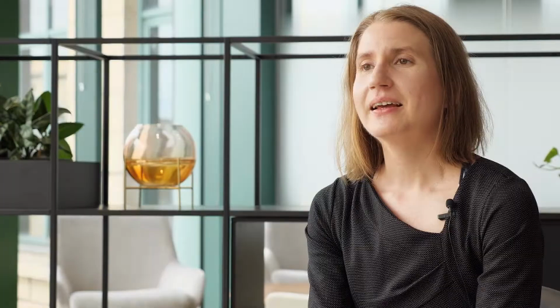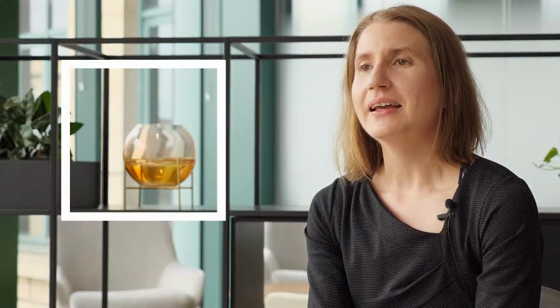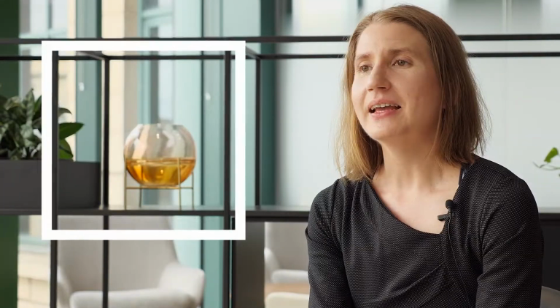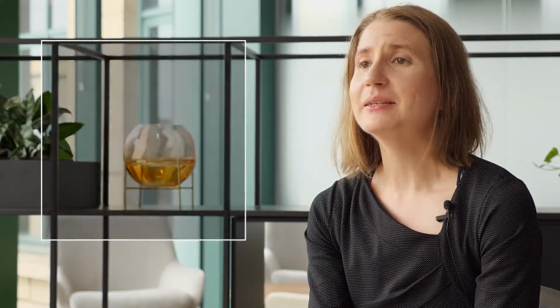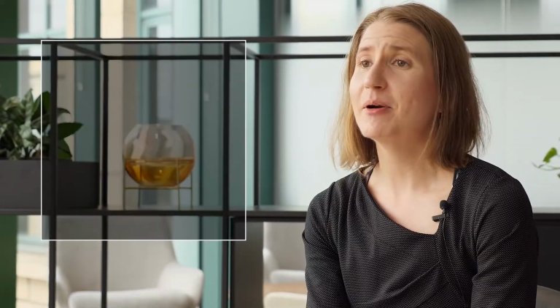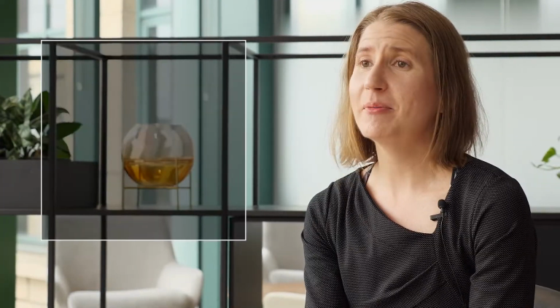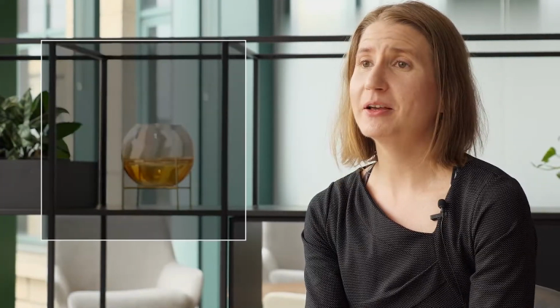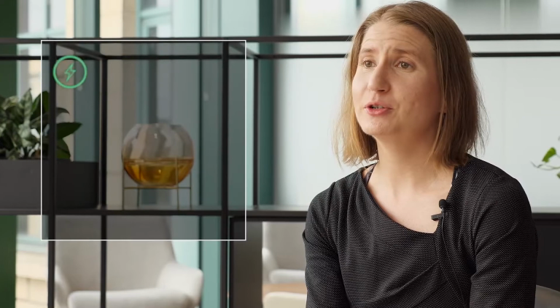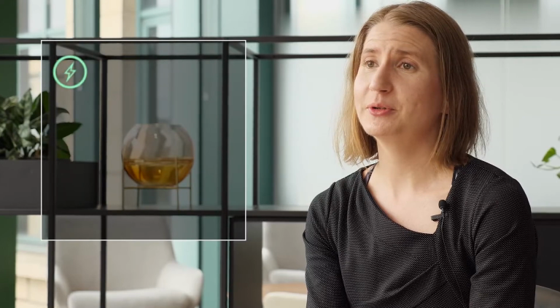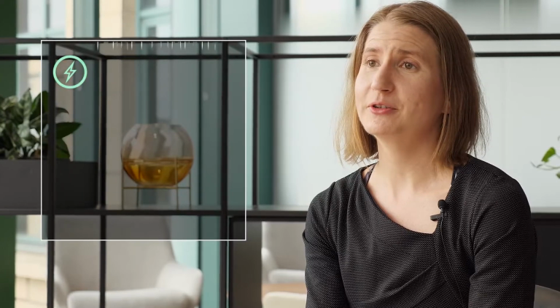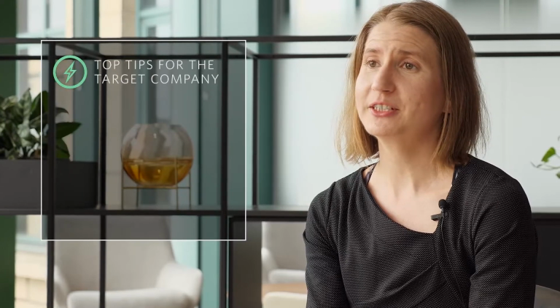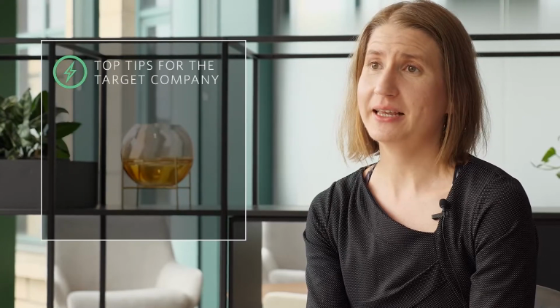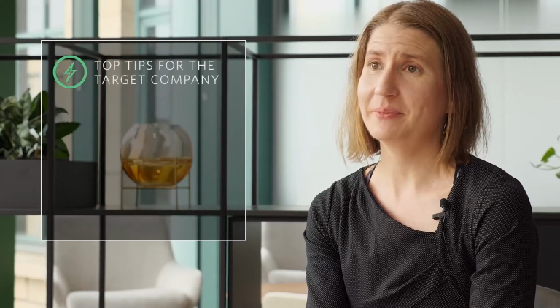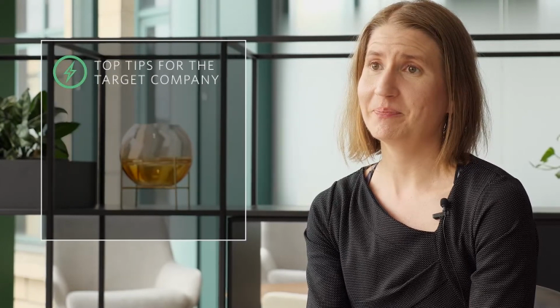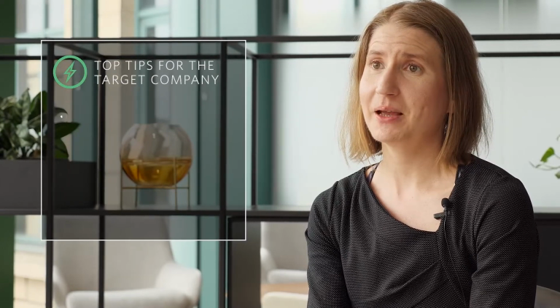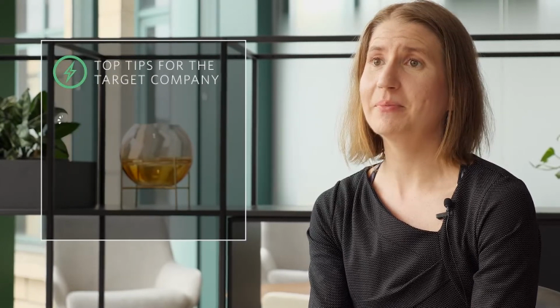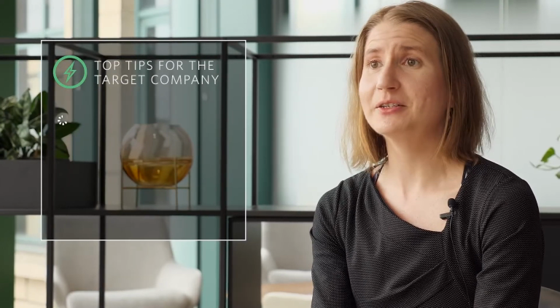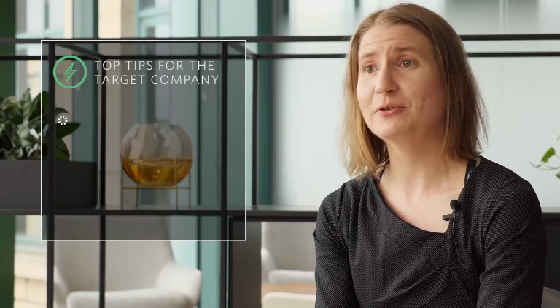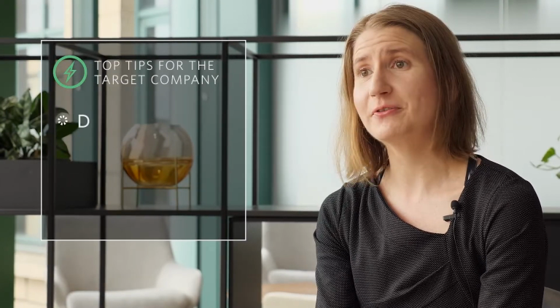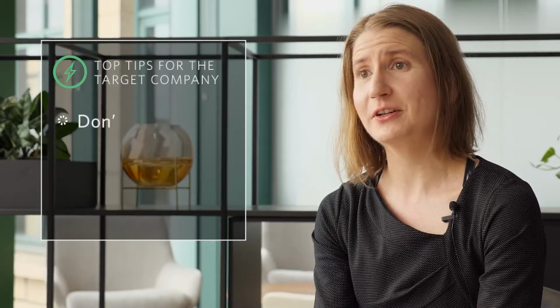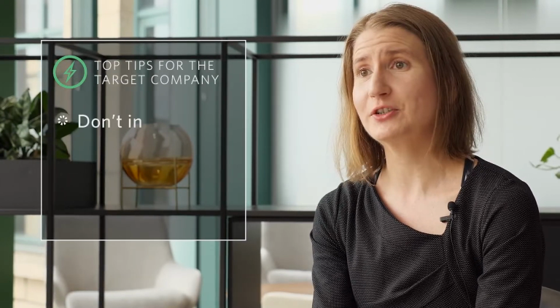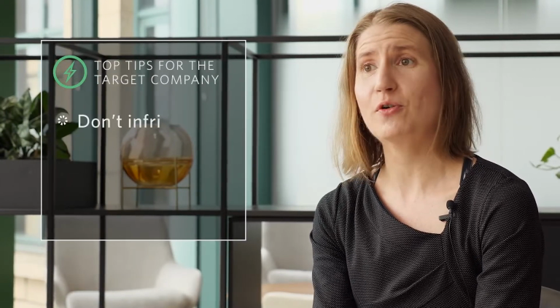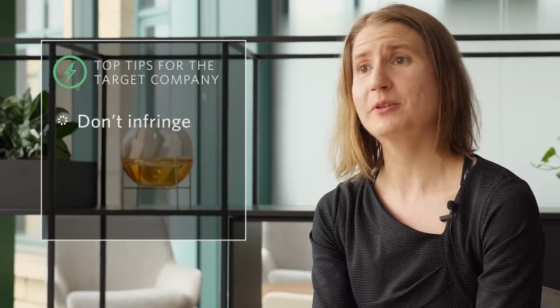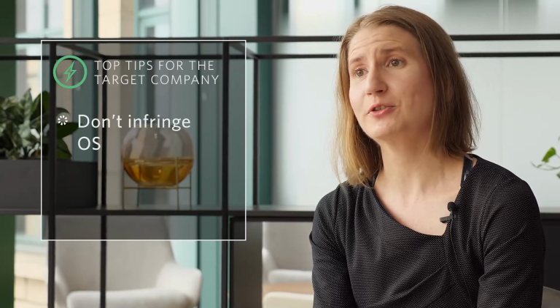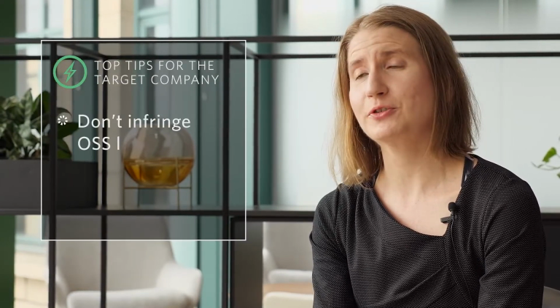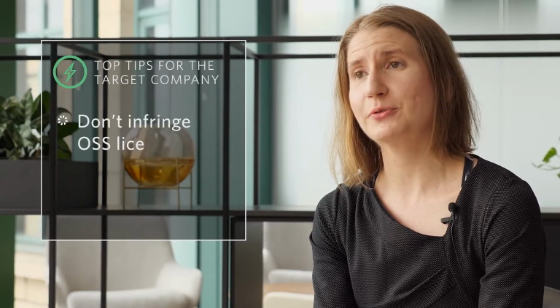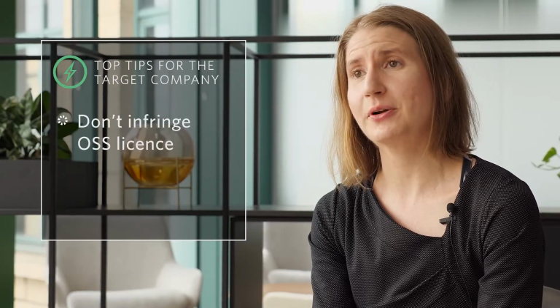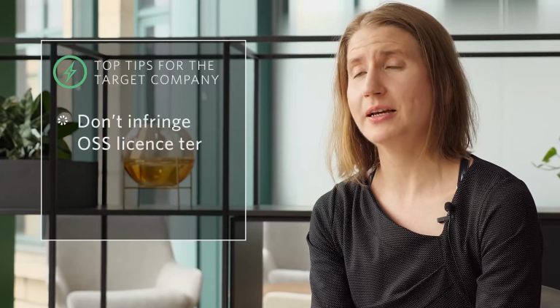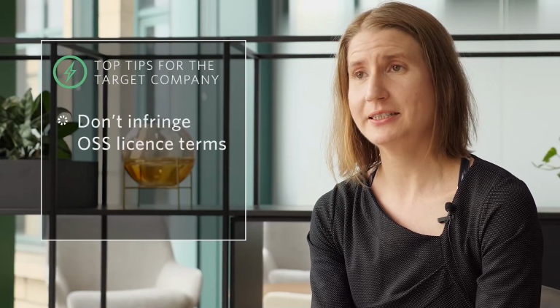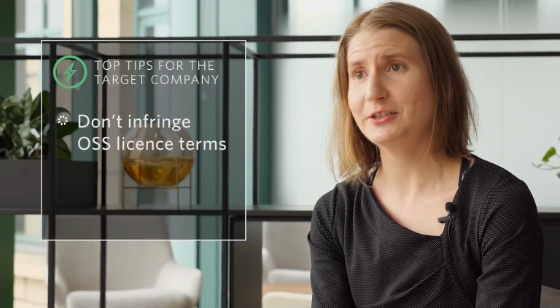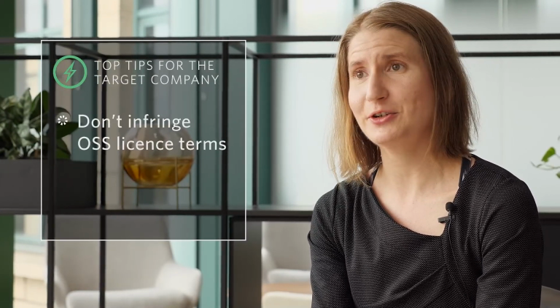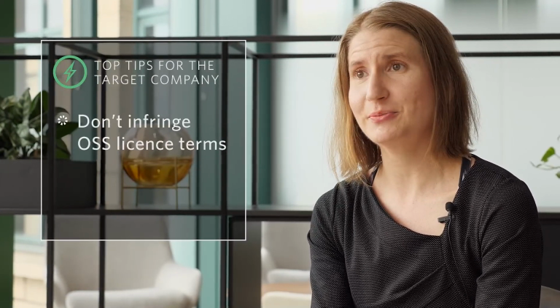It probably goes without saying, but don't infringe open source software license terms.